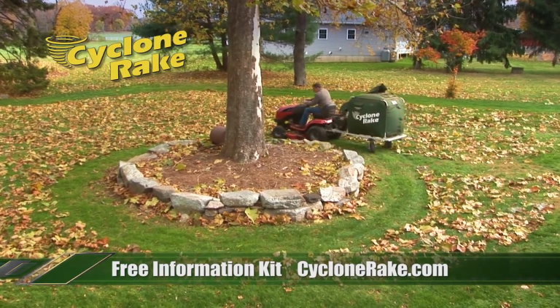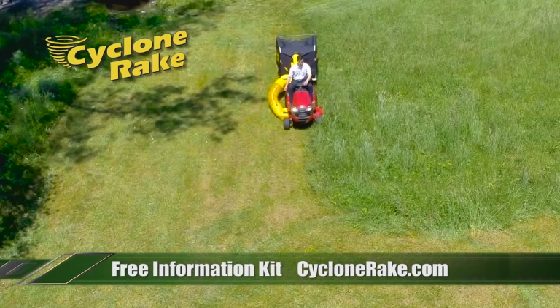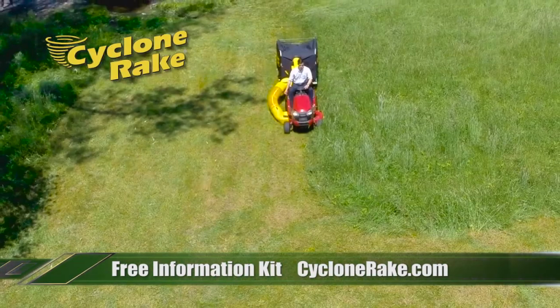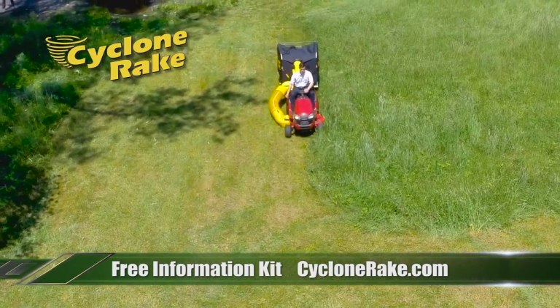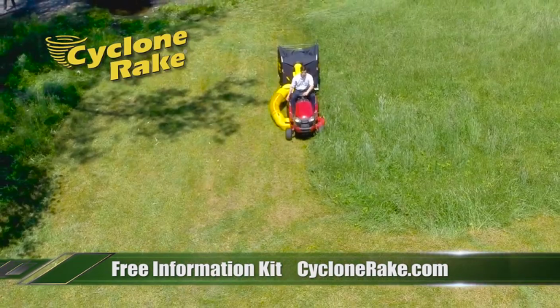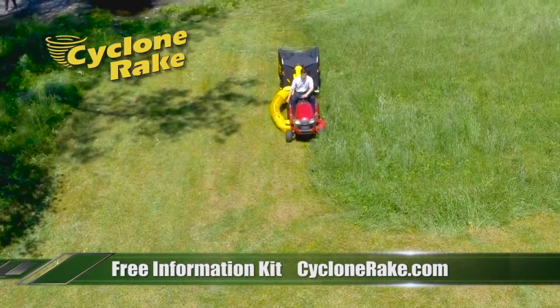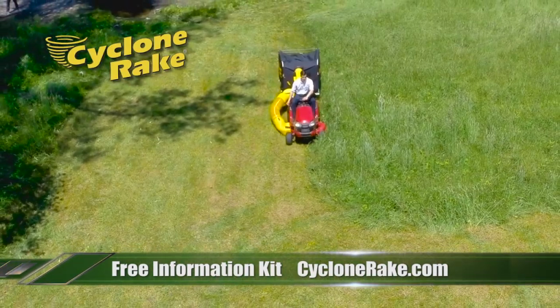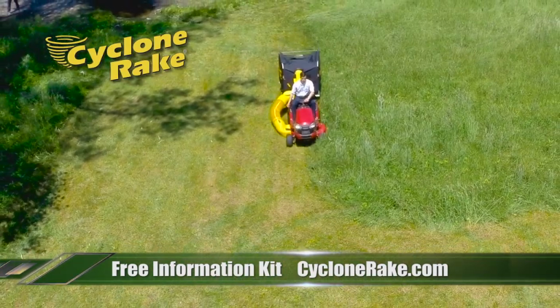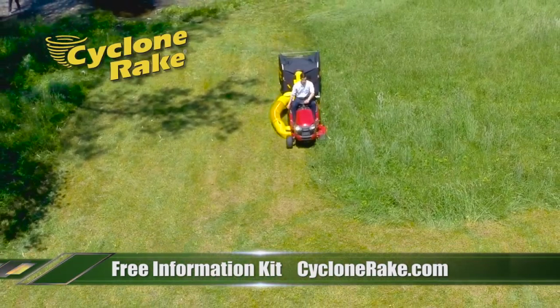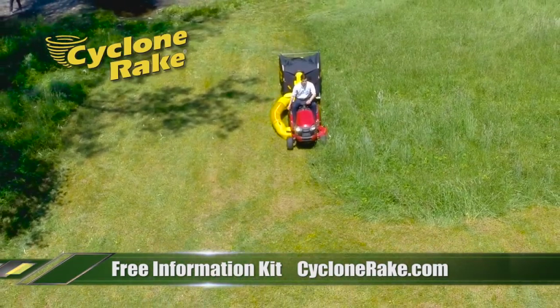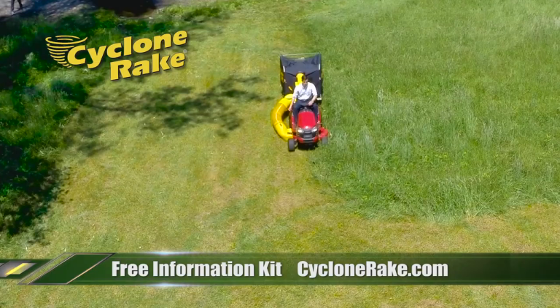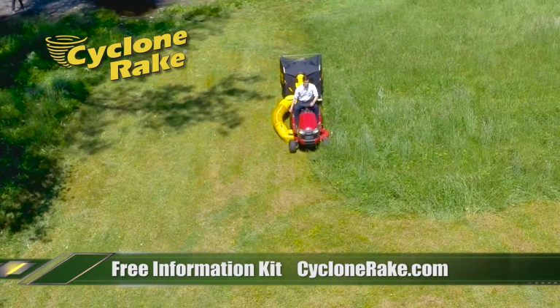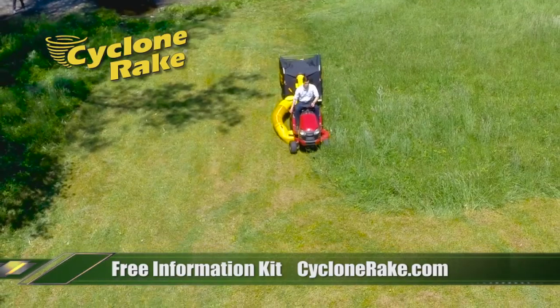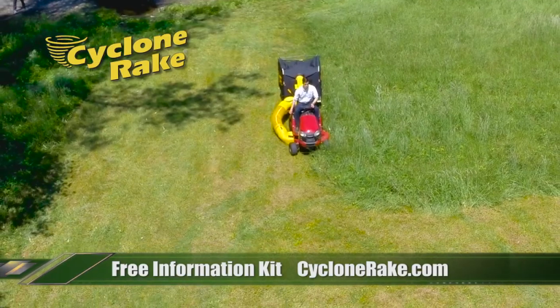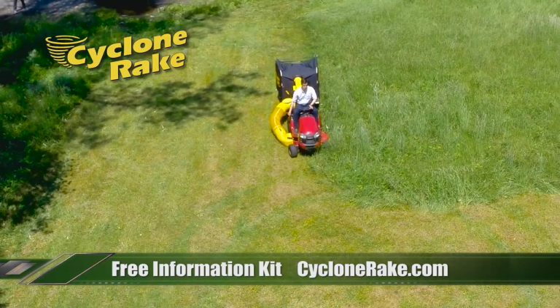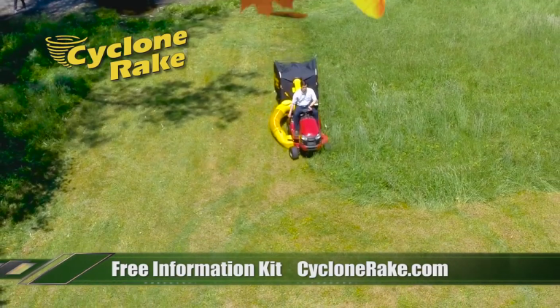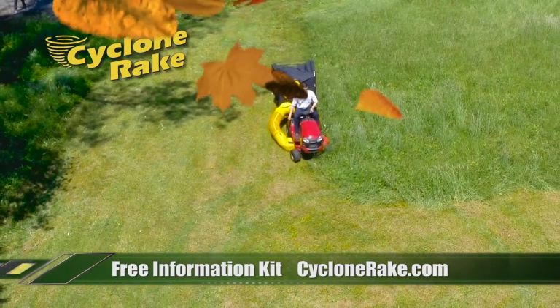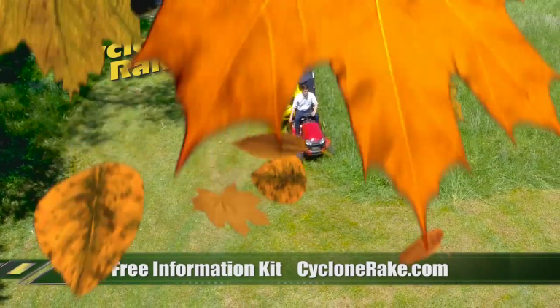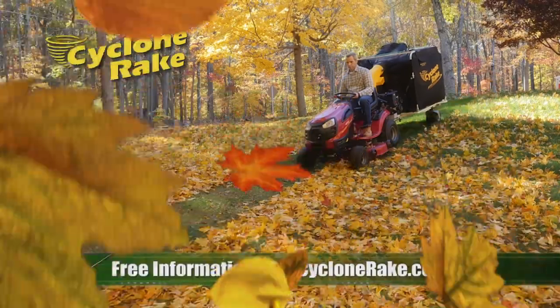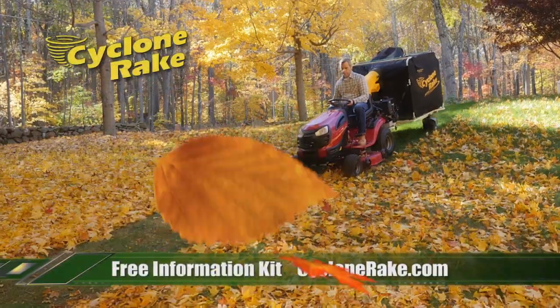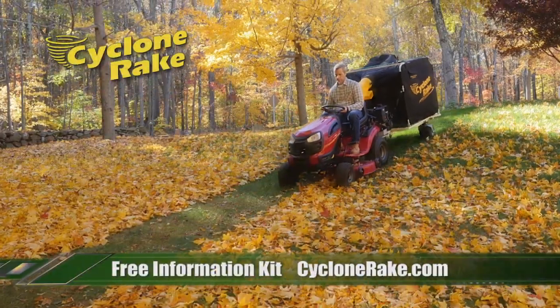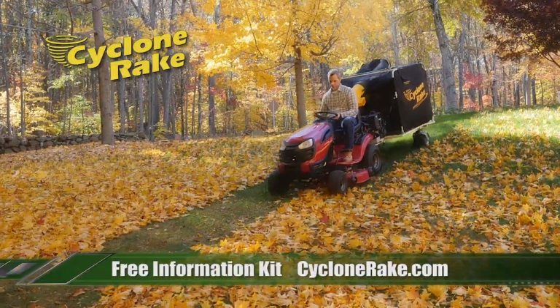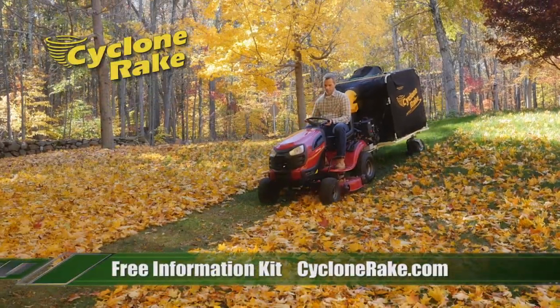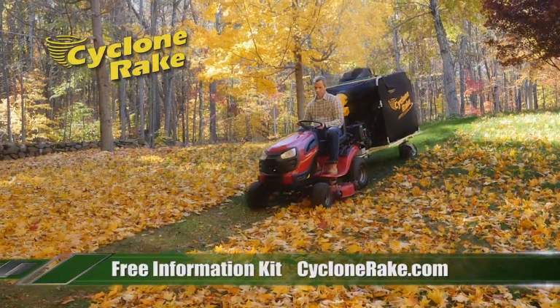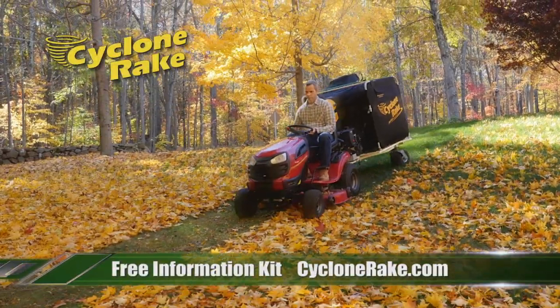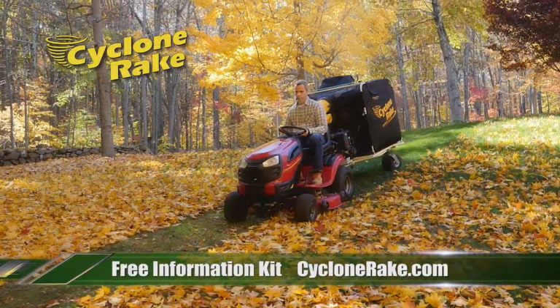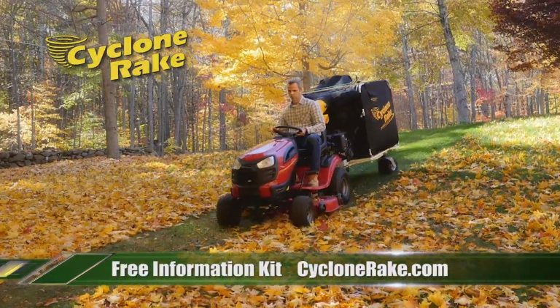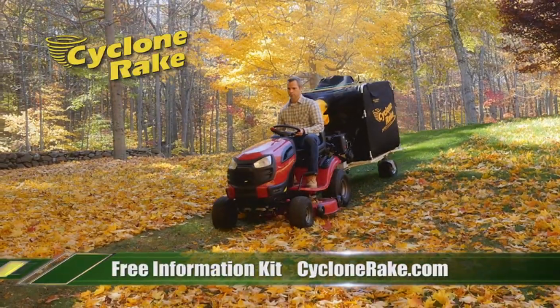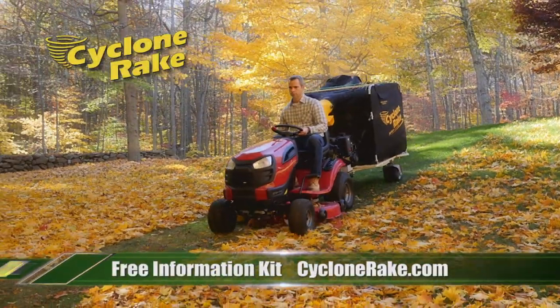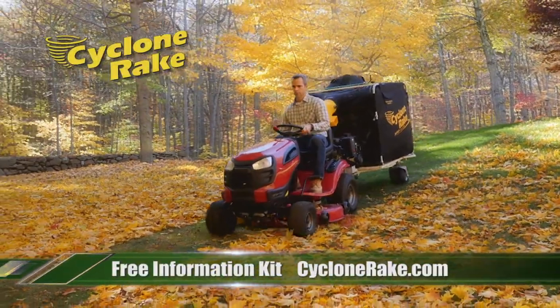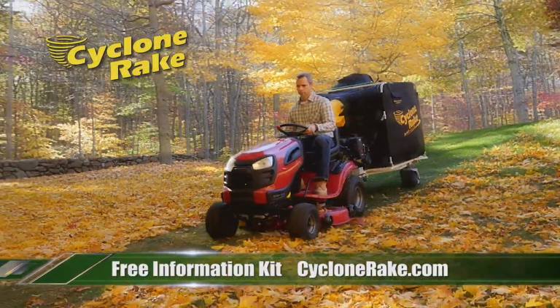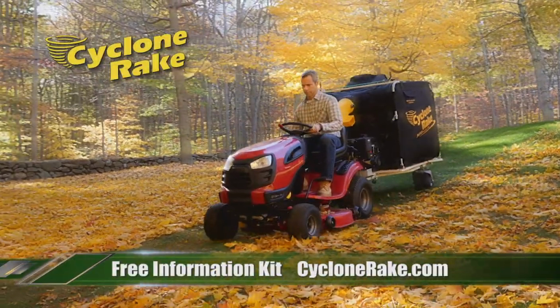It cuts overgrown summer lawns down to size in a fraction of the time. And when fall comes, you'll clear the heaviest leaf cover with sitting-down ease.